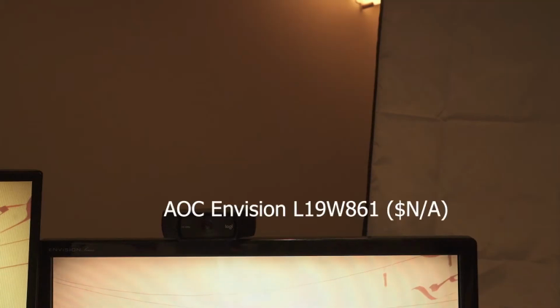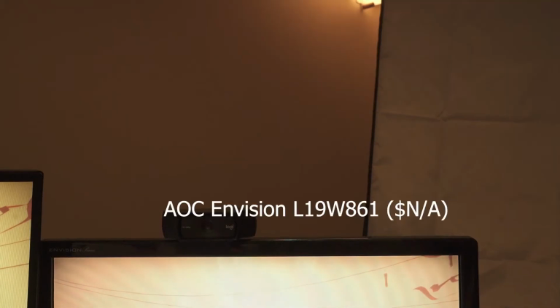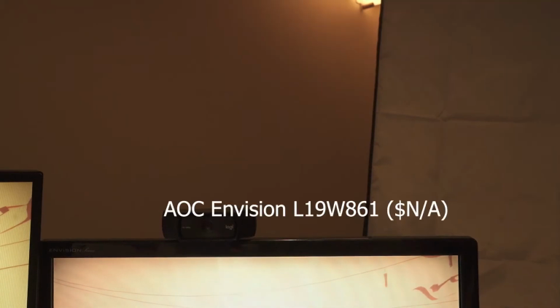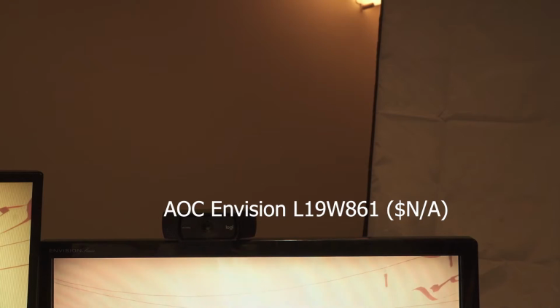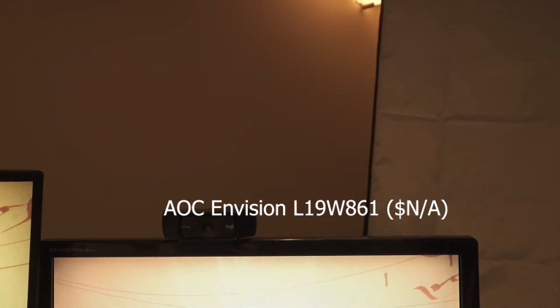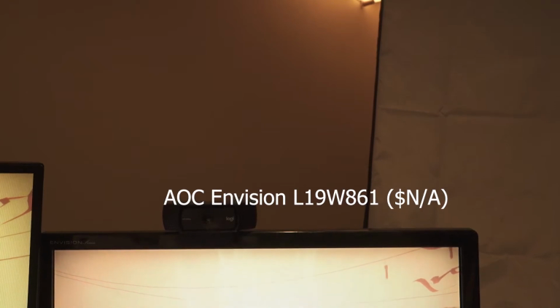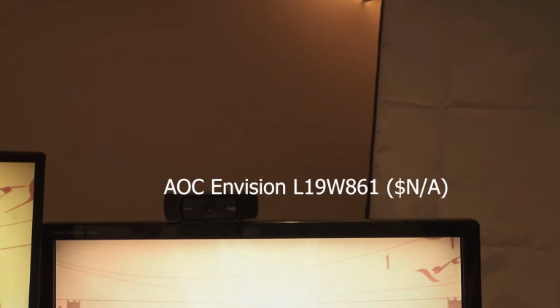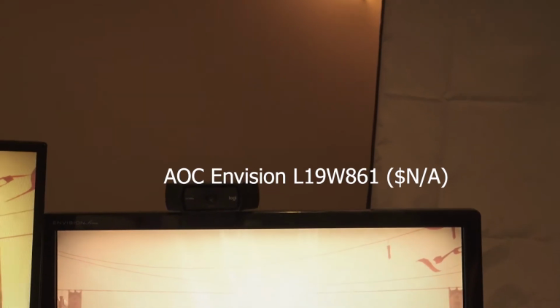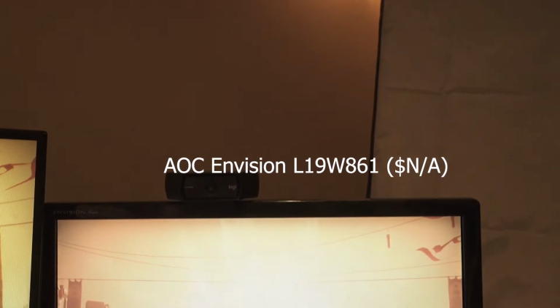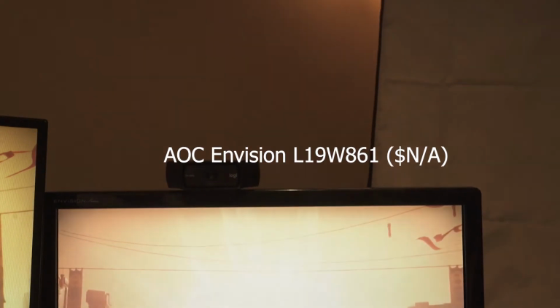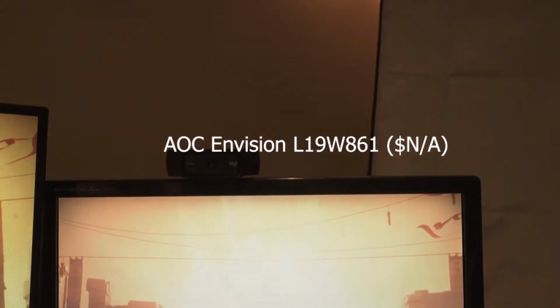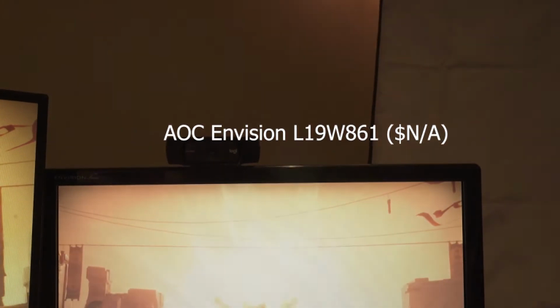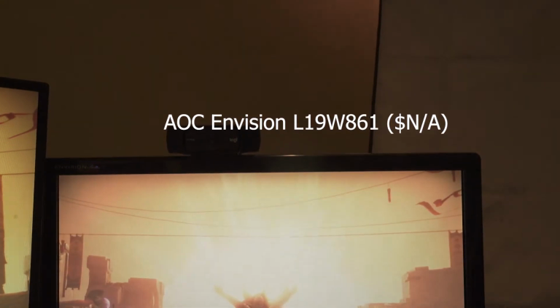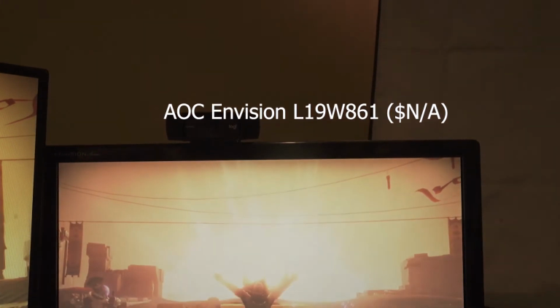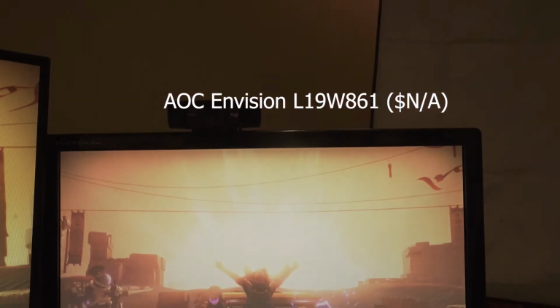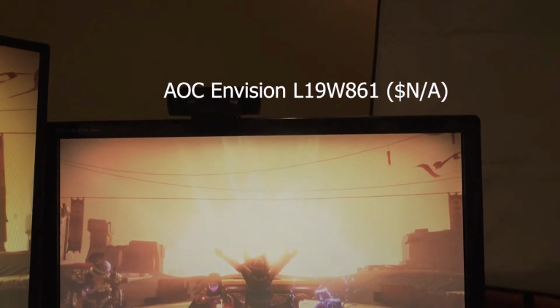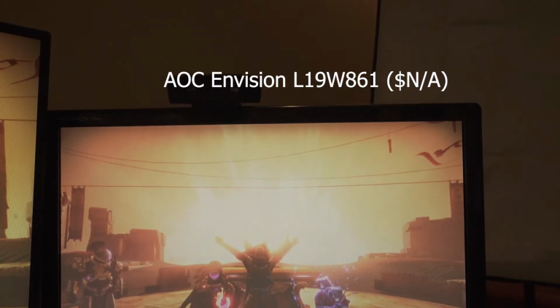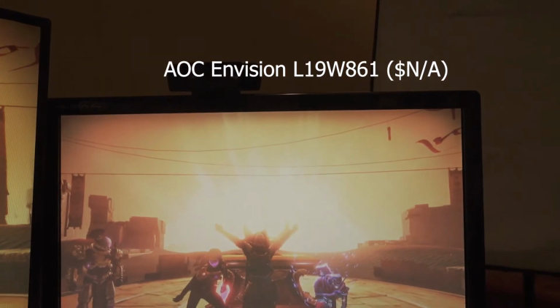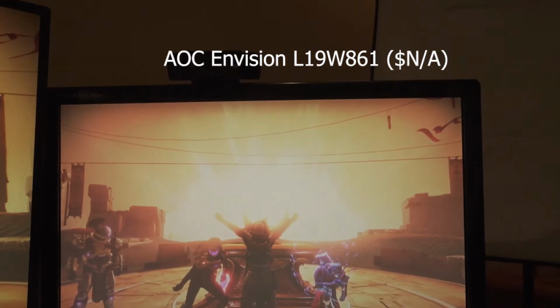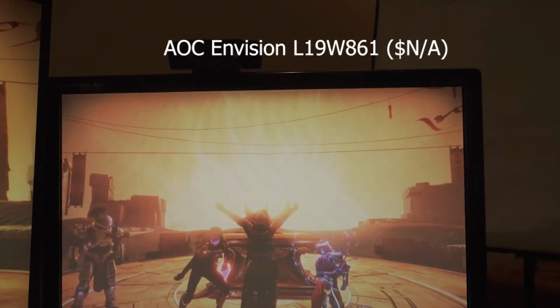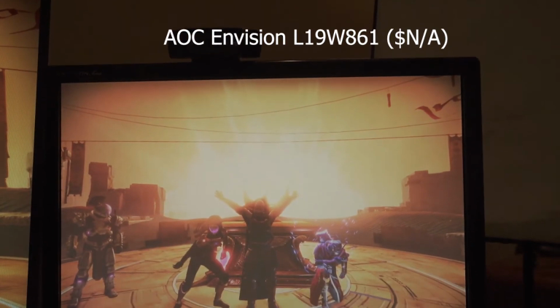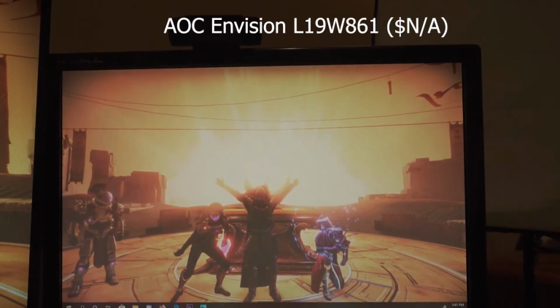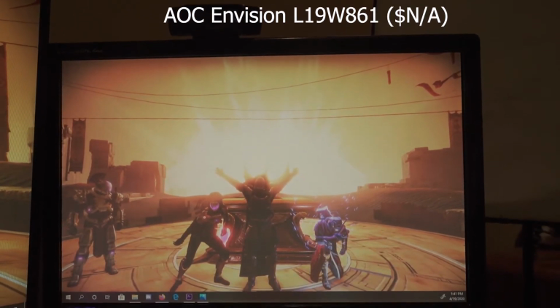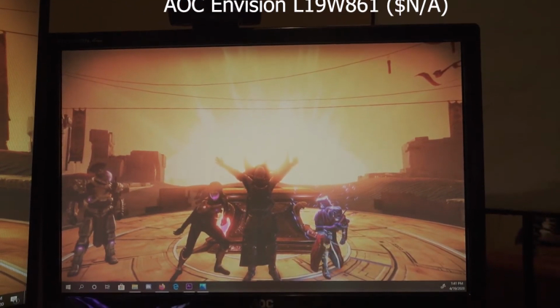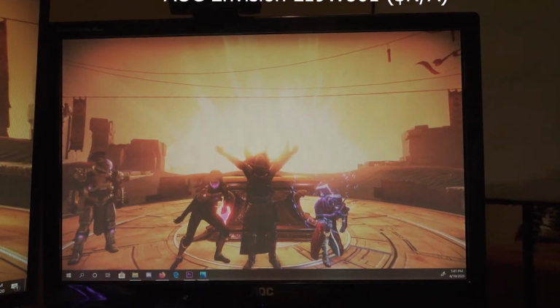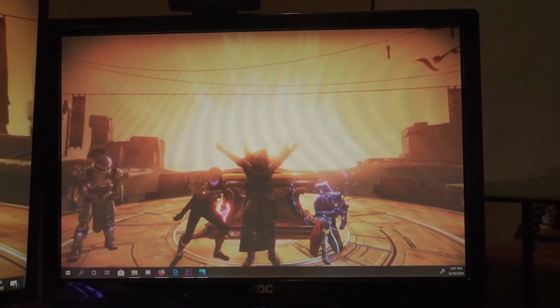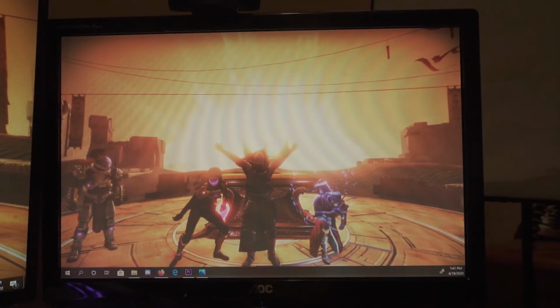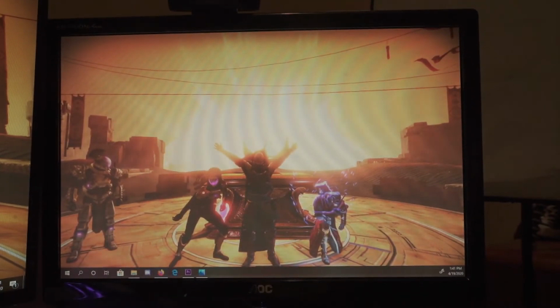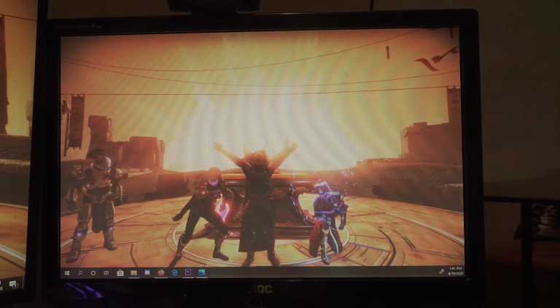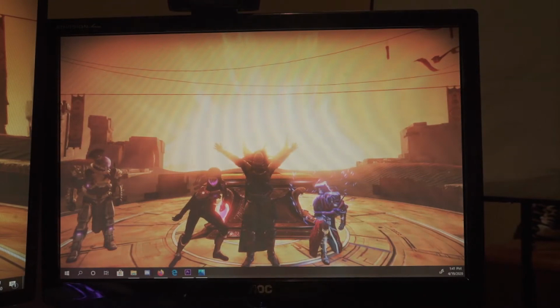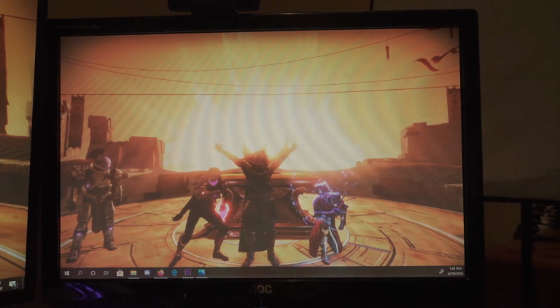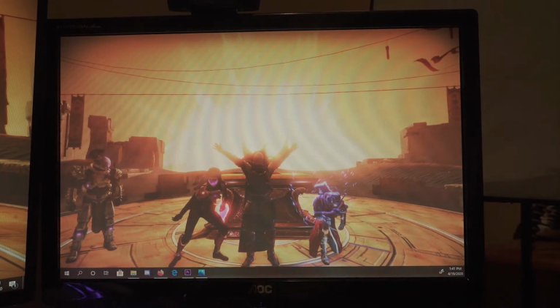My secondary monitor is an AOC Envision something. I also got this for free so I really can't complain.